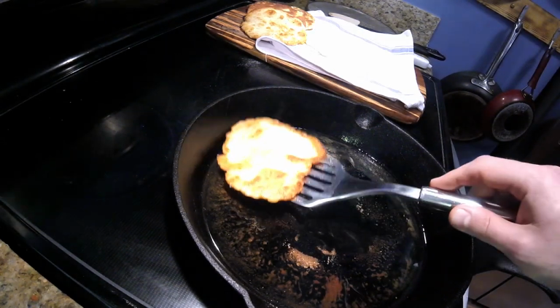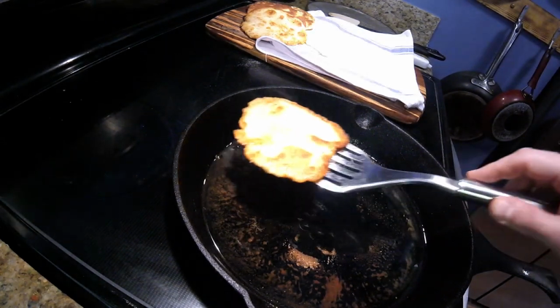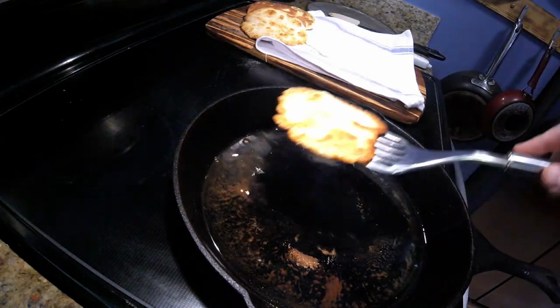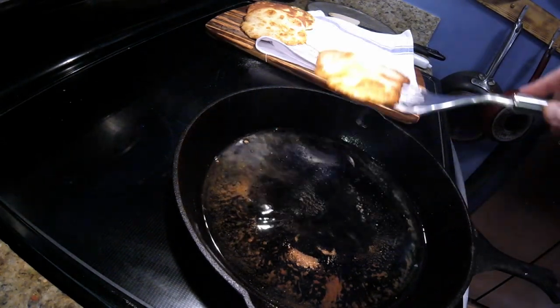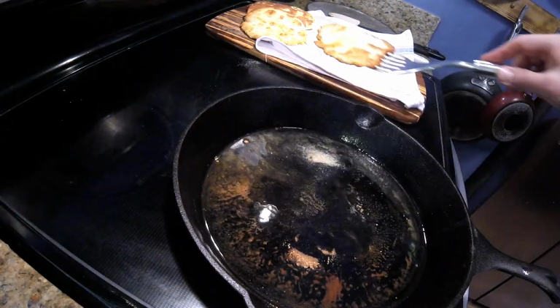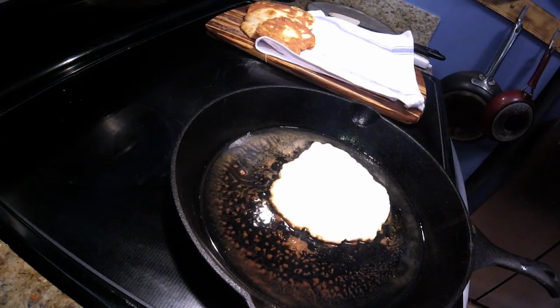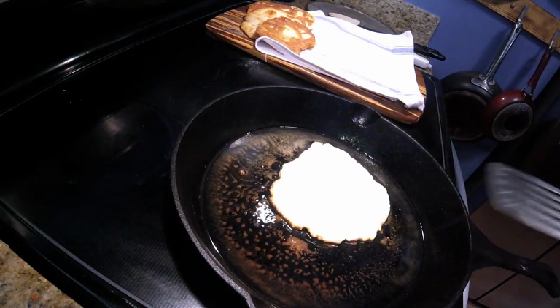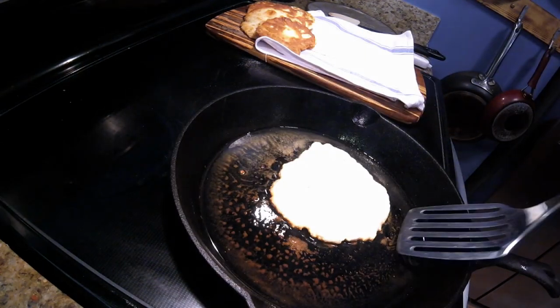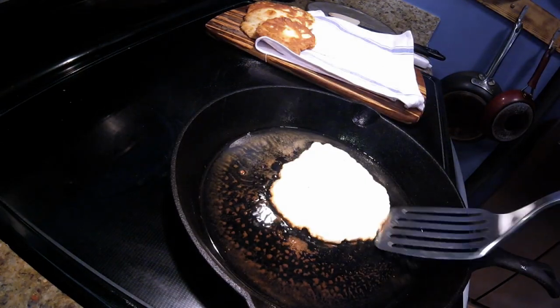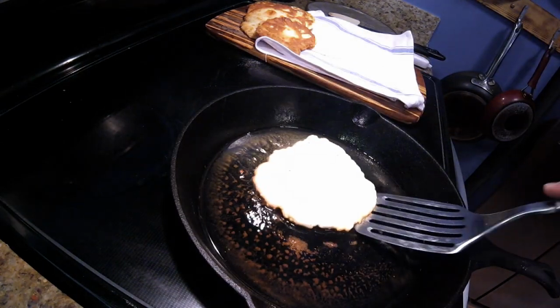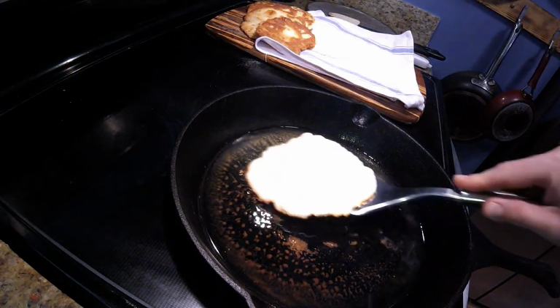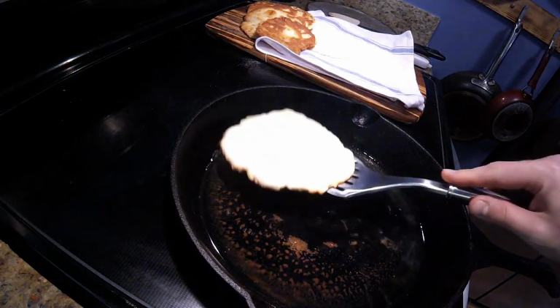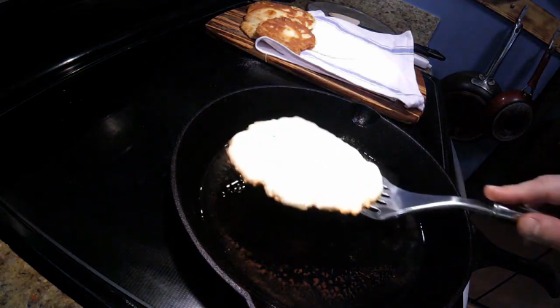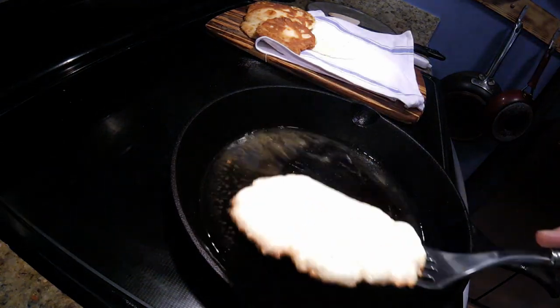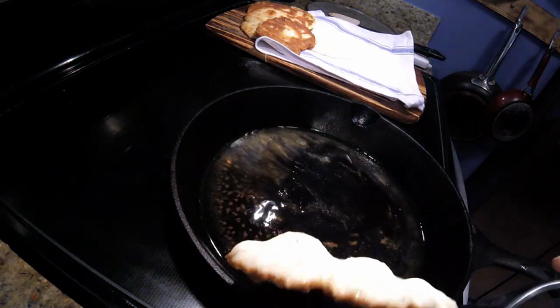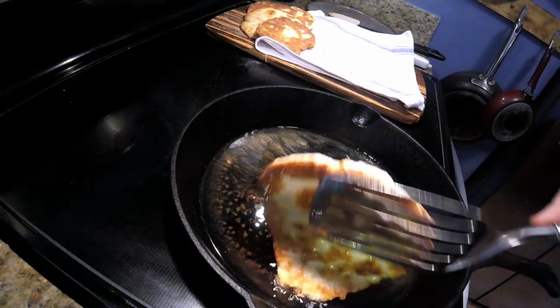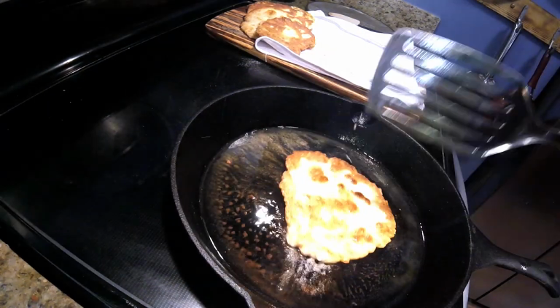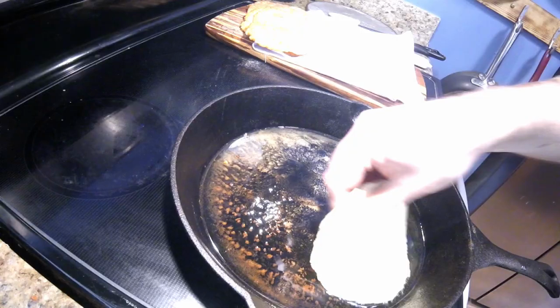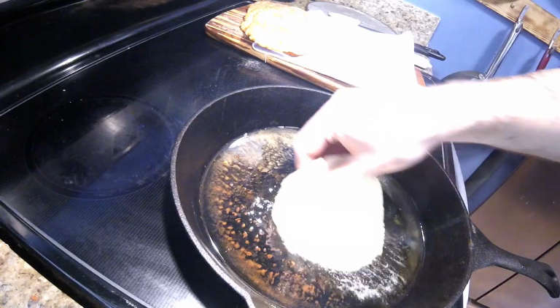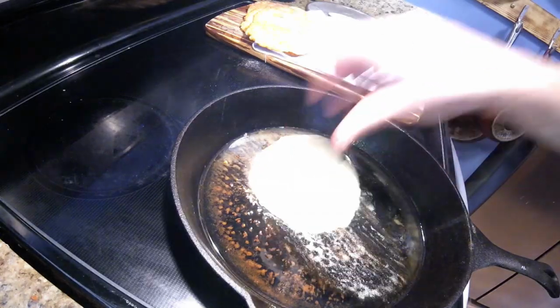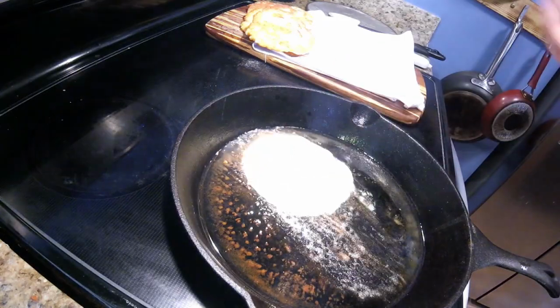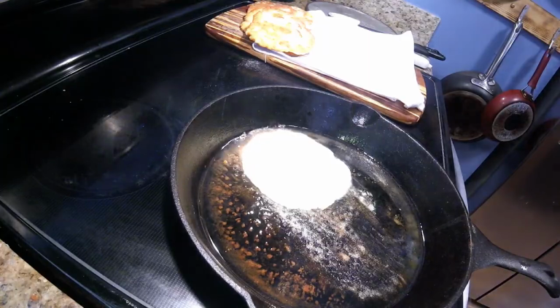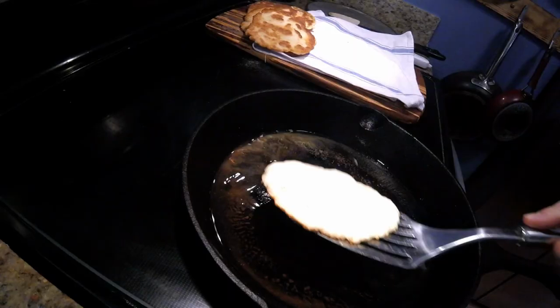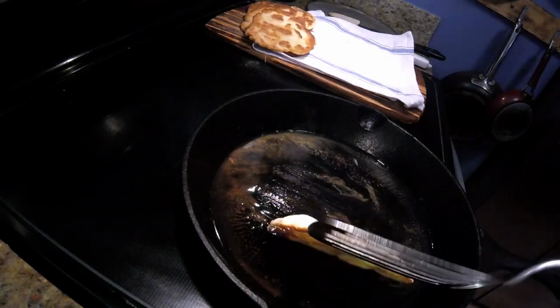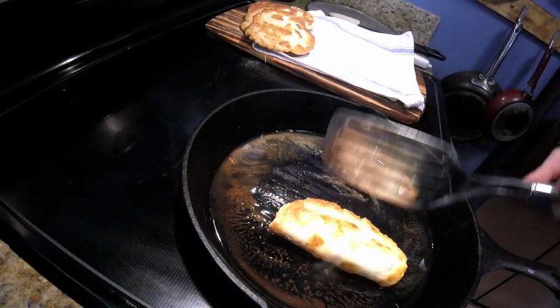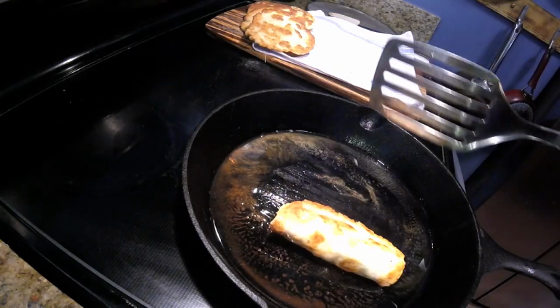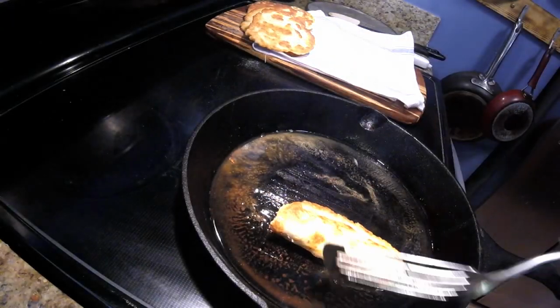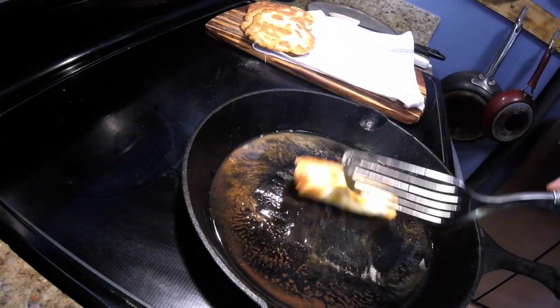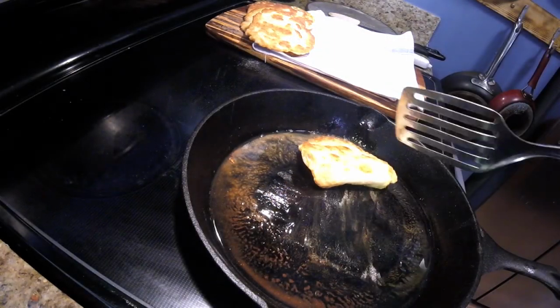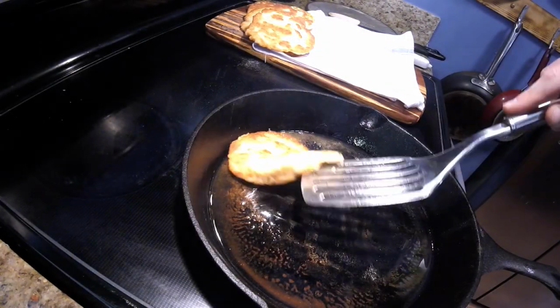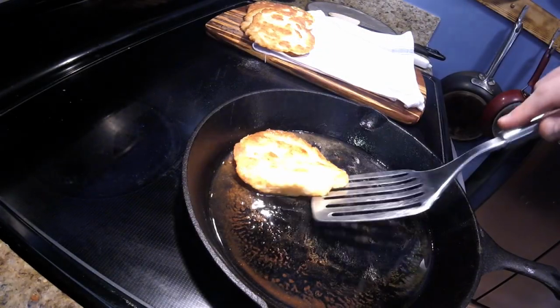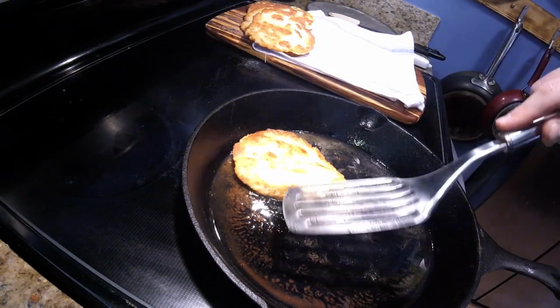The more I look at these, the more they are like pancakes, but they are going to be quite a bit more savory. I might fry up an egg and some sausage.